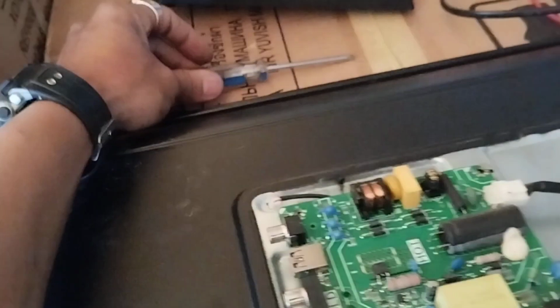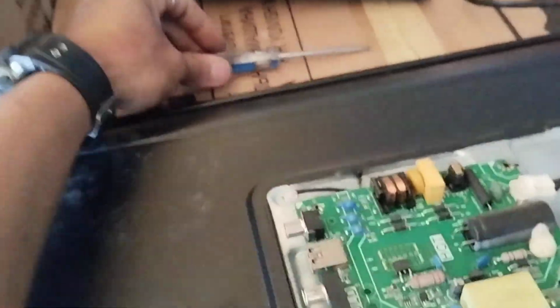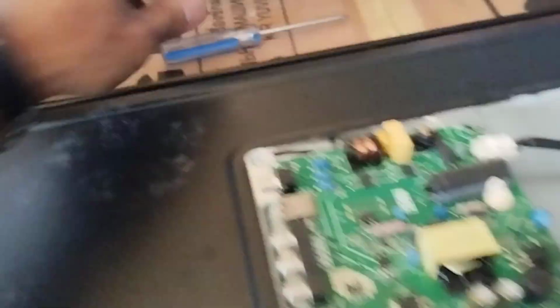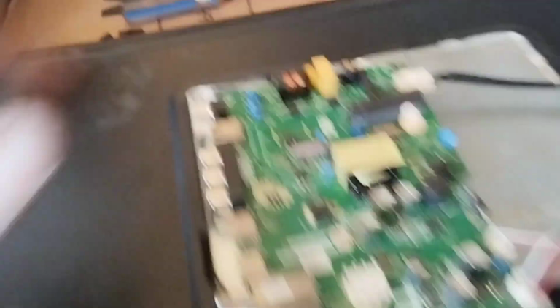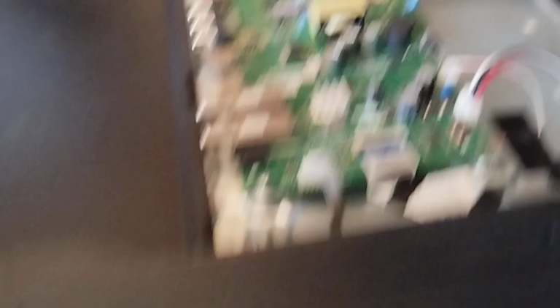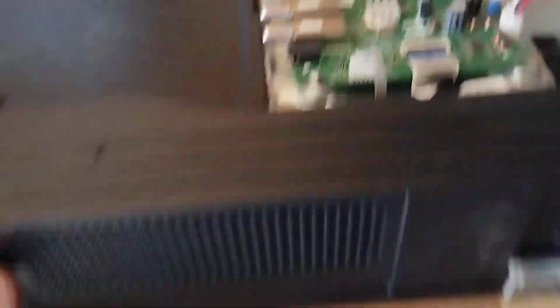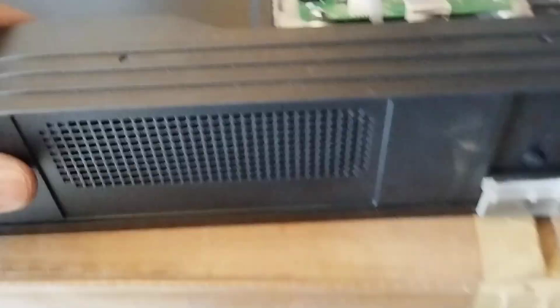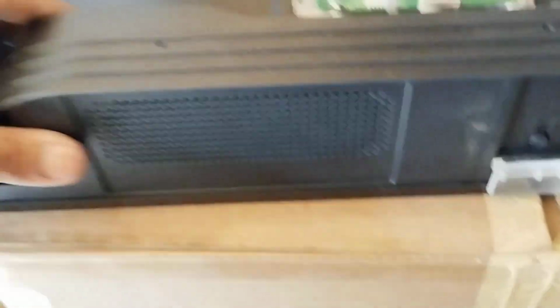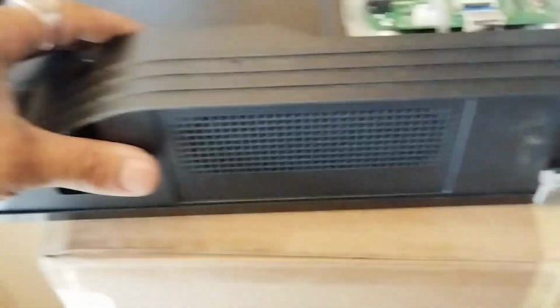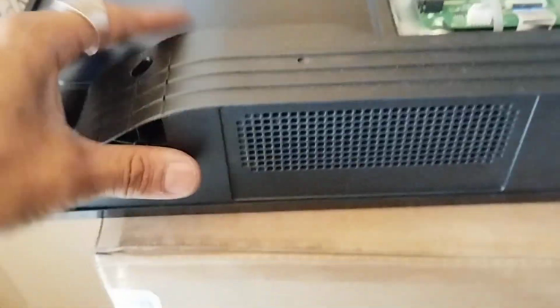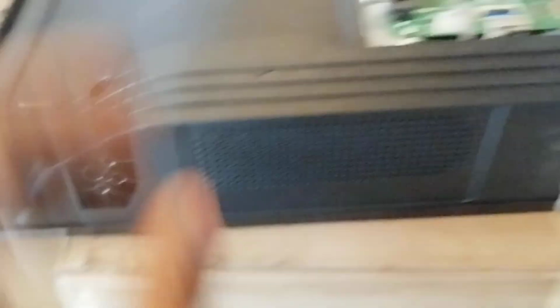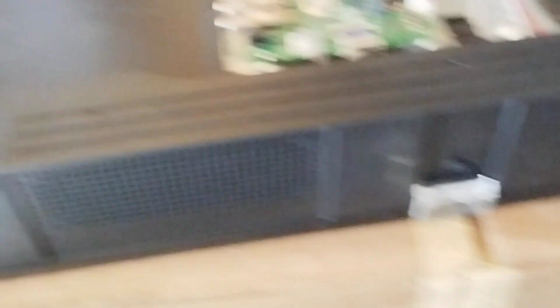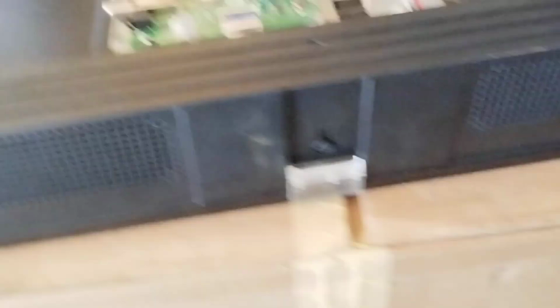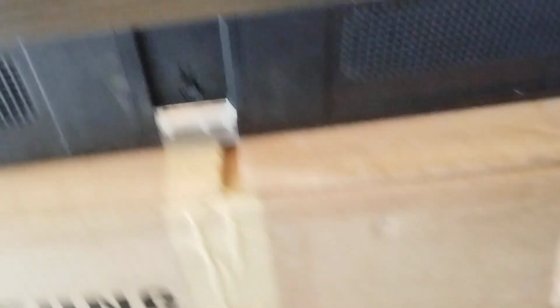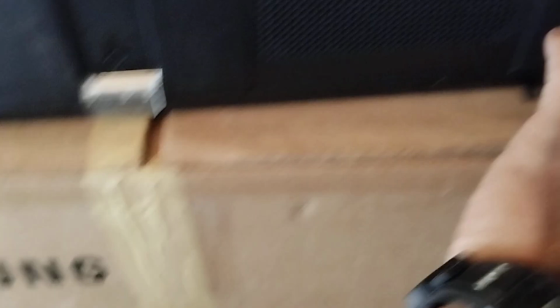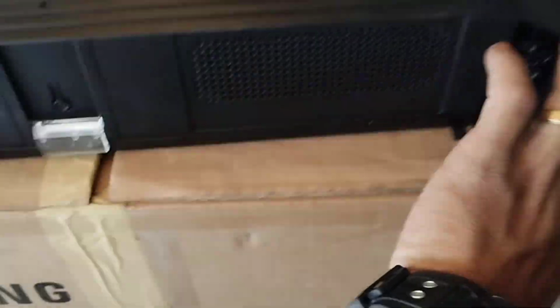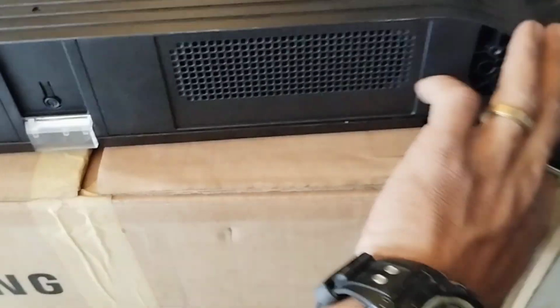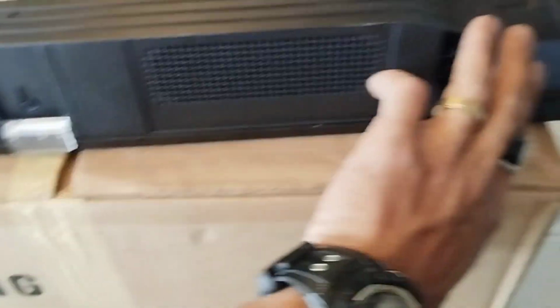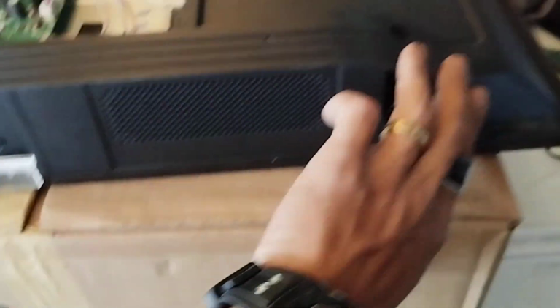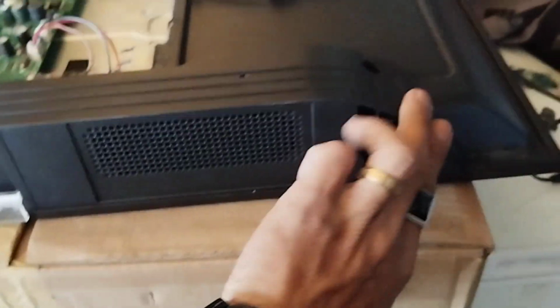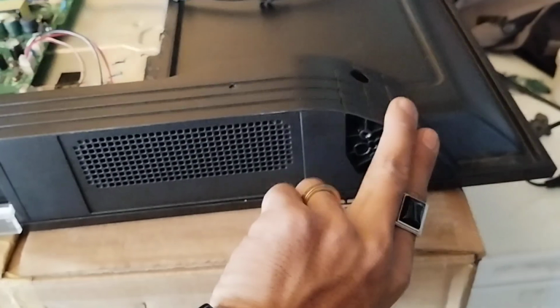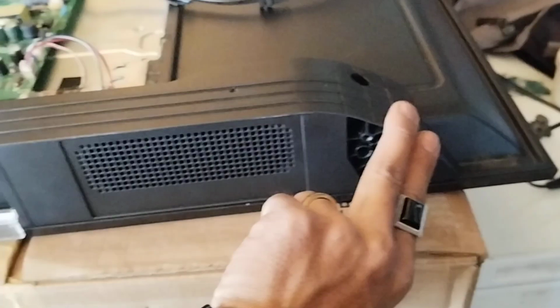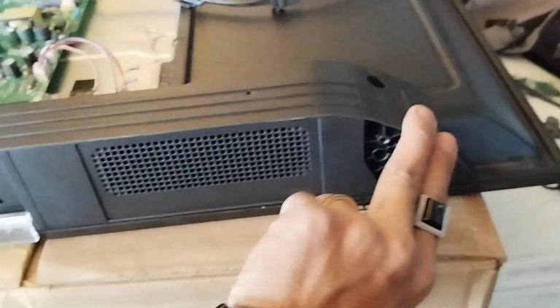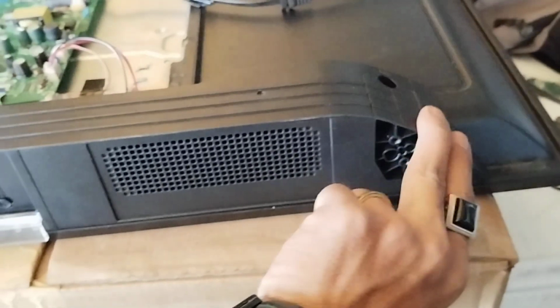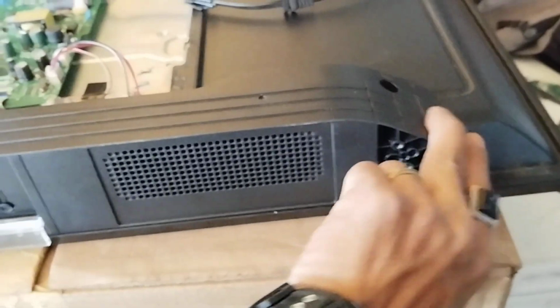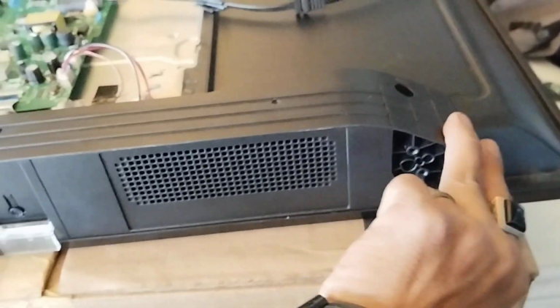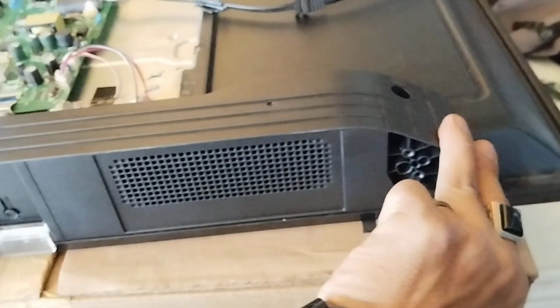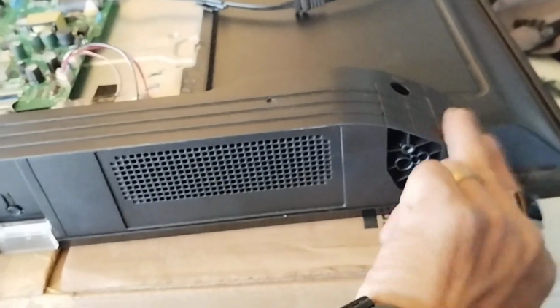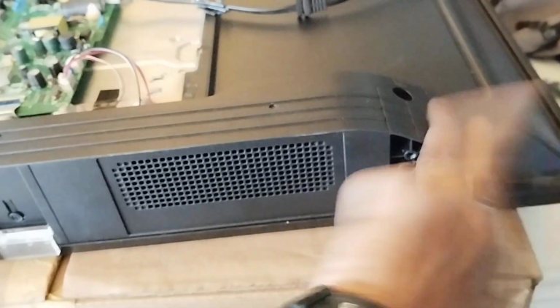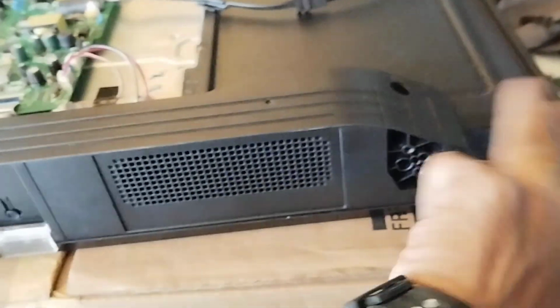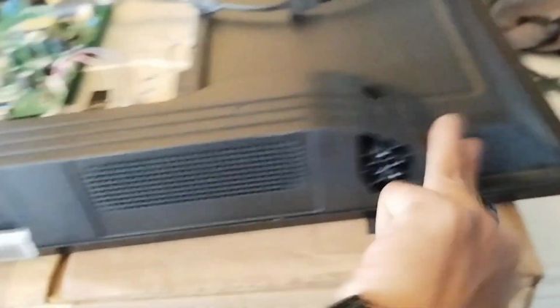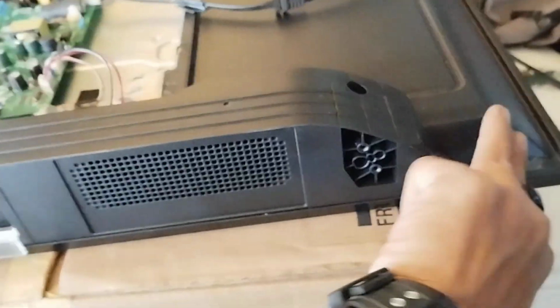We can't remove the back cover even though the screws have been removed. Just slide left and remove.